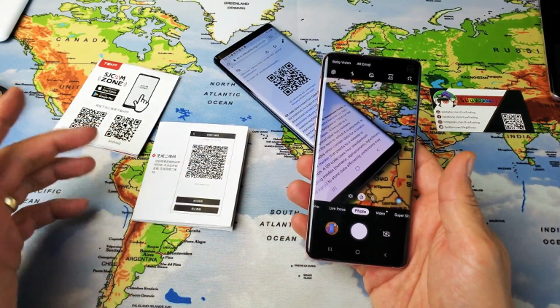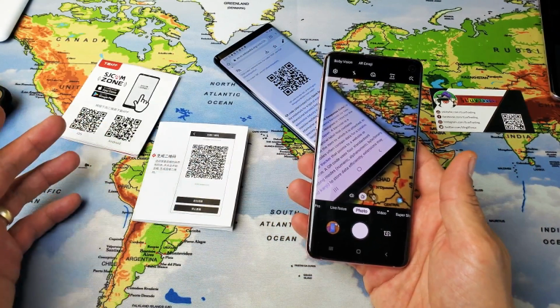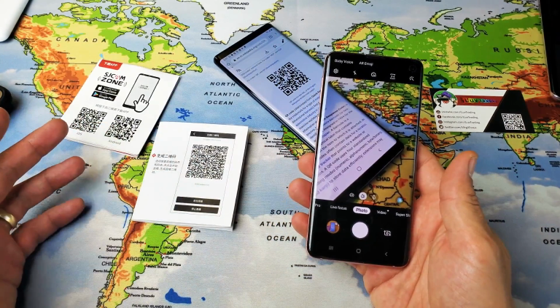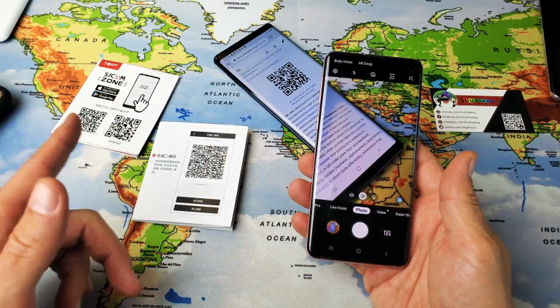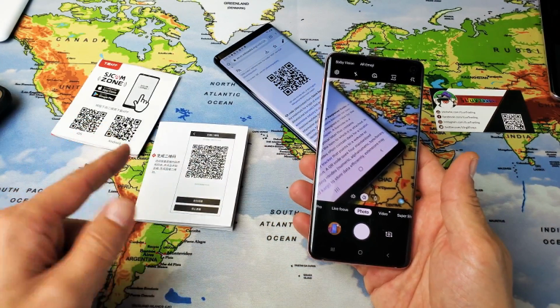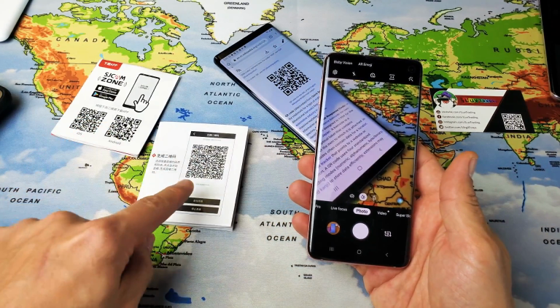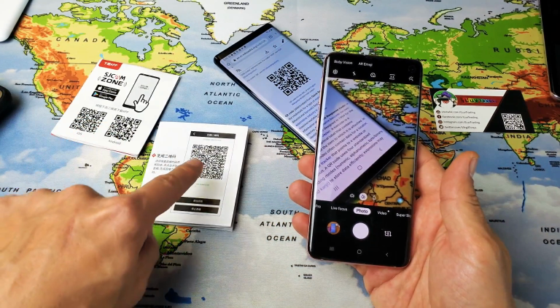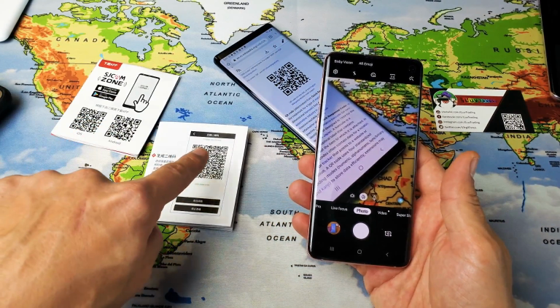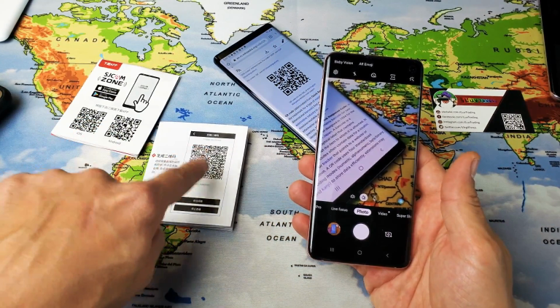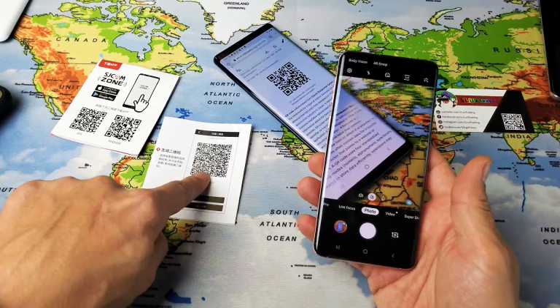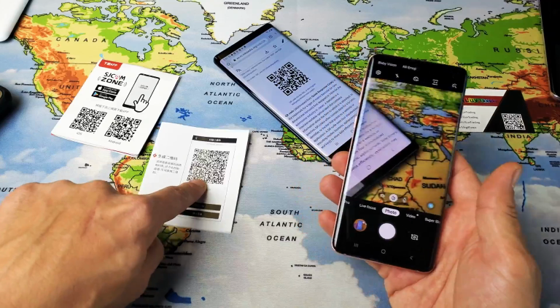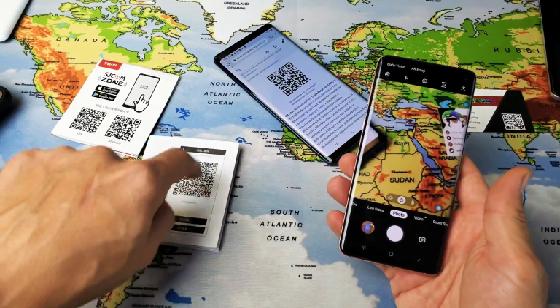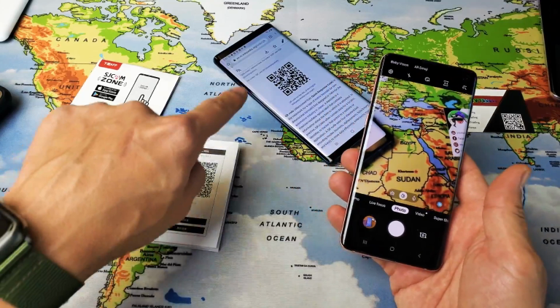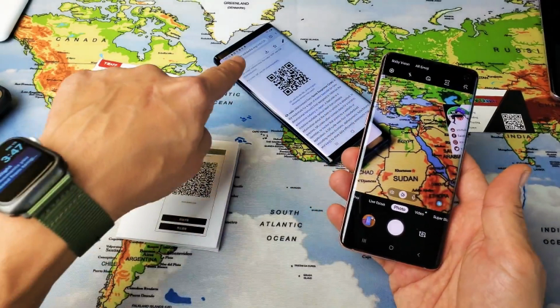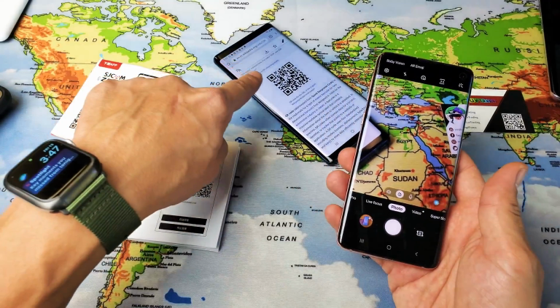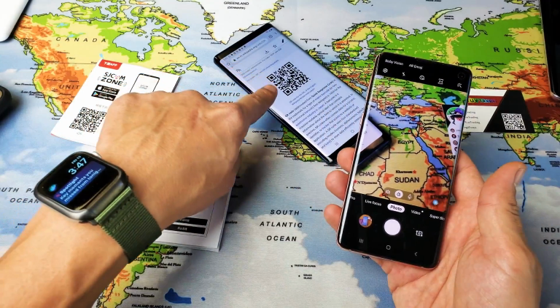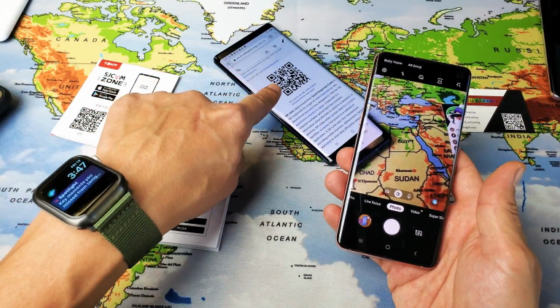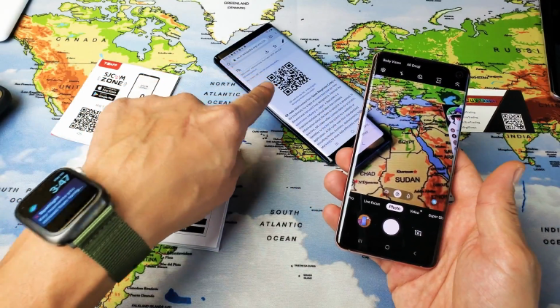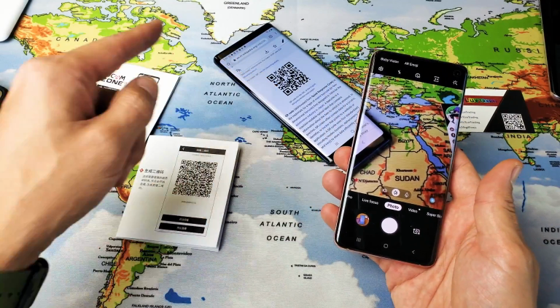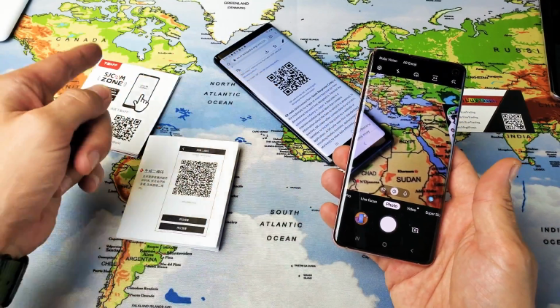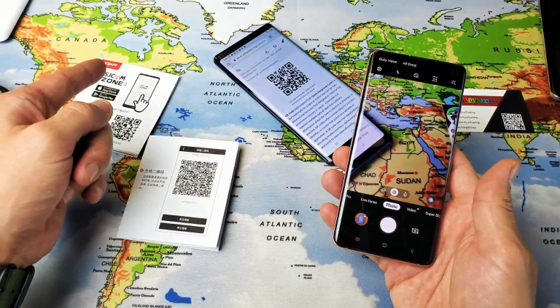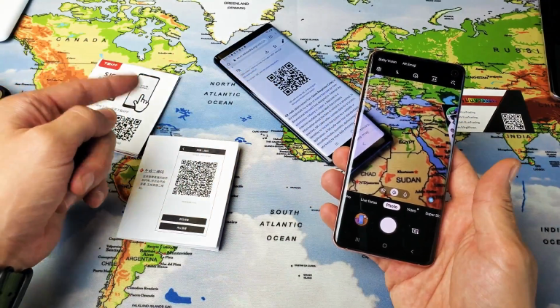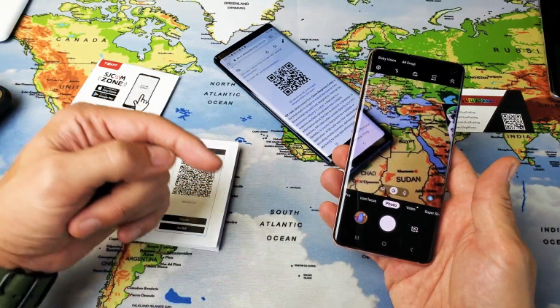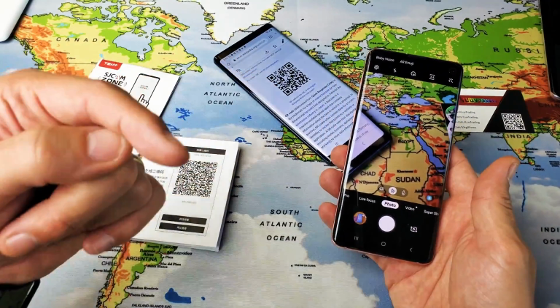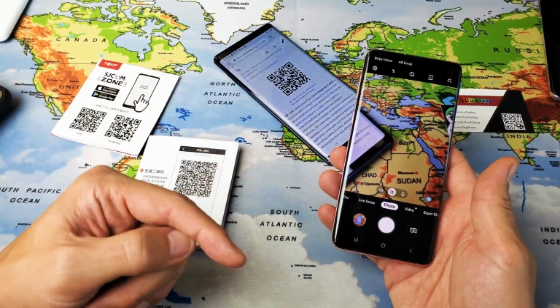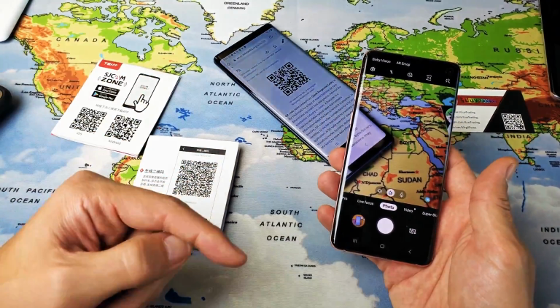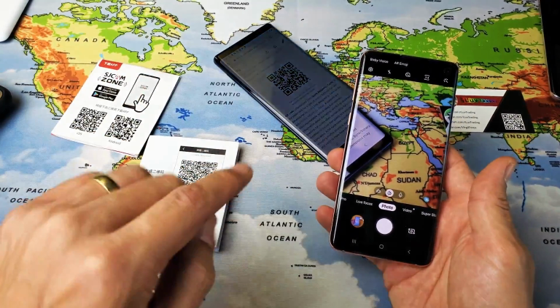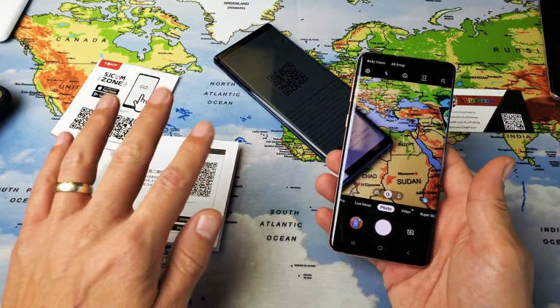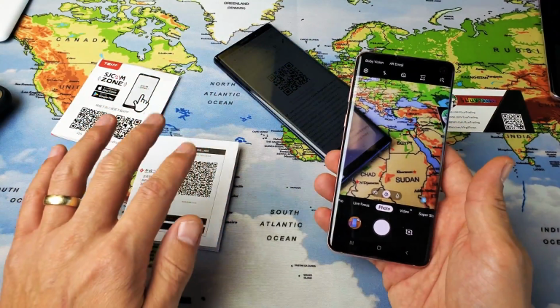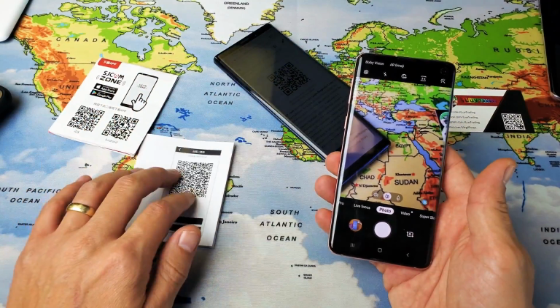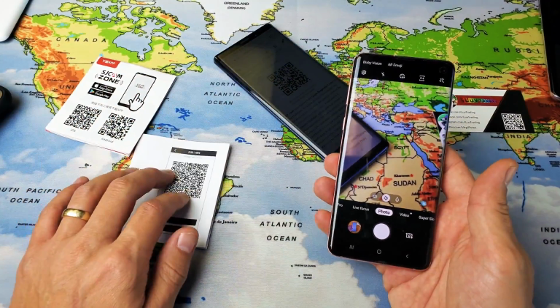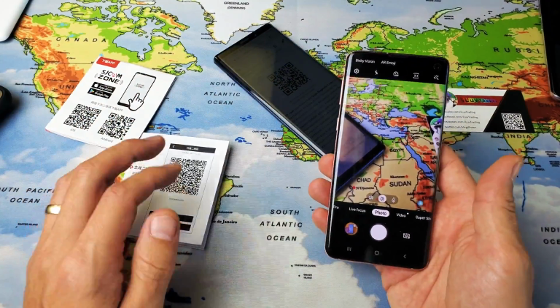It doesn't matter if the QR code is on a piece of paper, it's on a phone, it's on a computer screen, it's on my shirt — it does not matter.